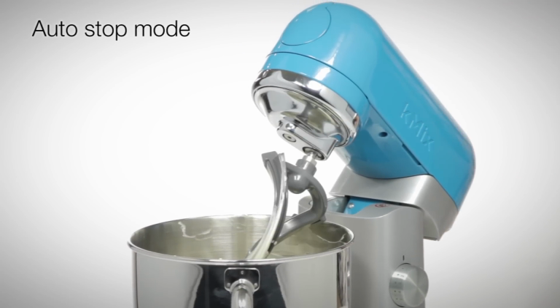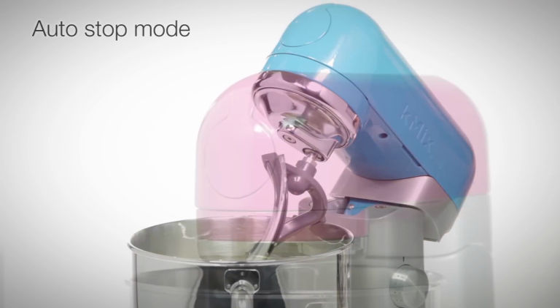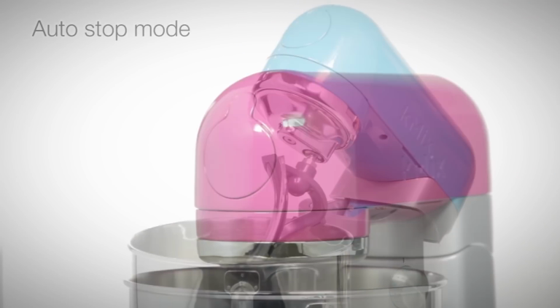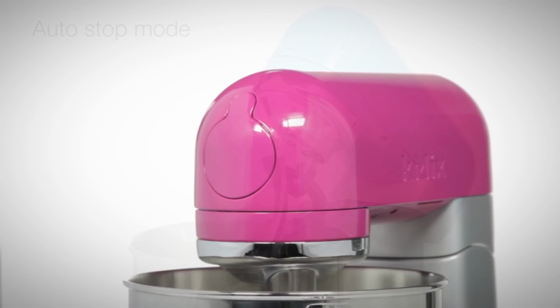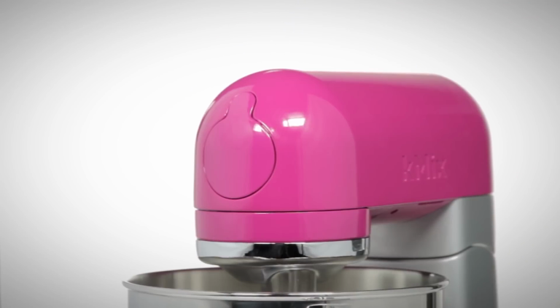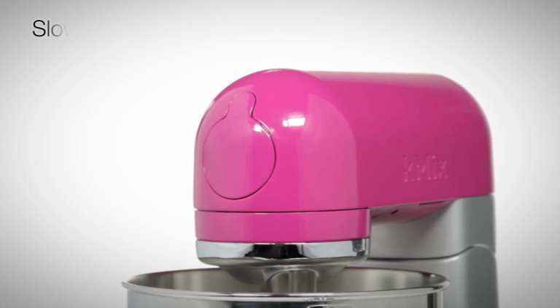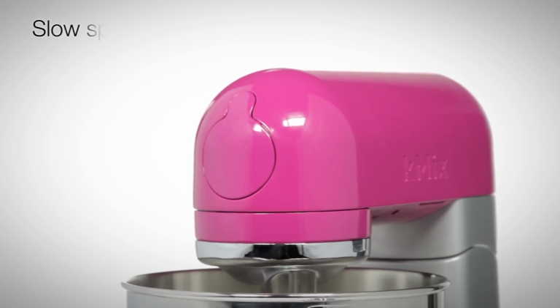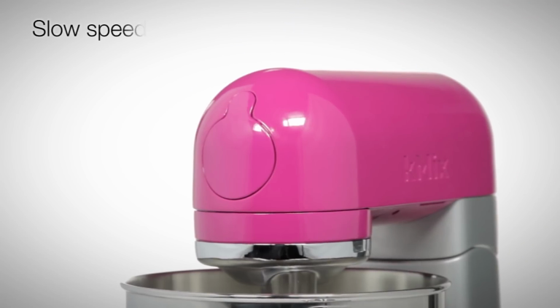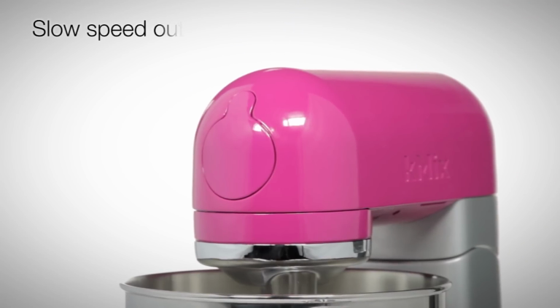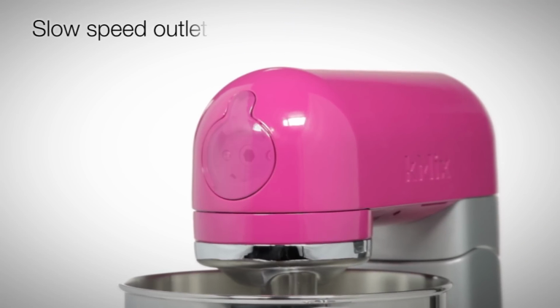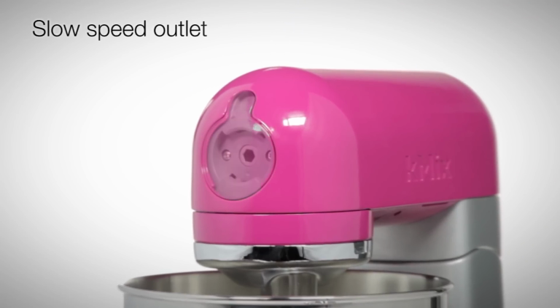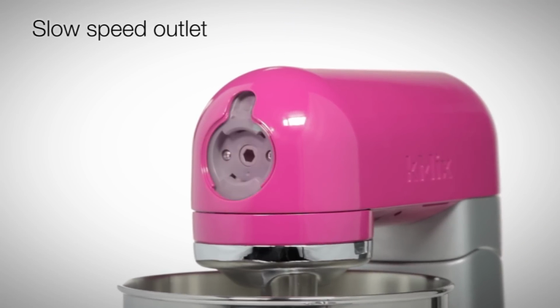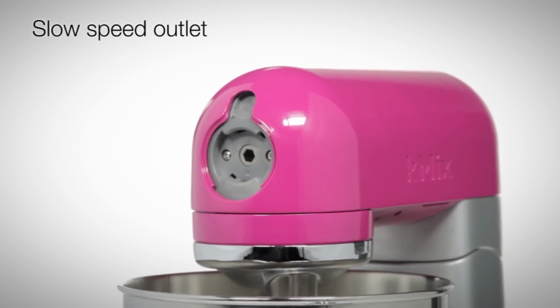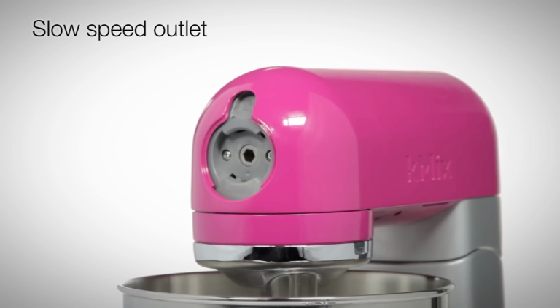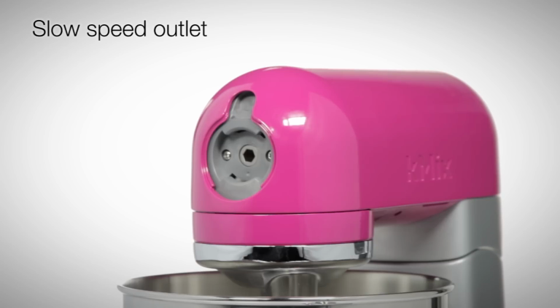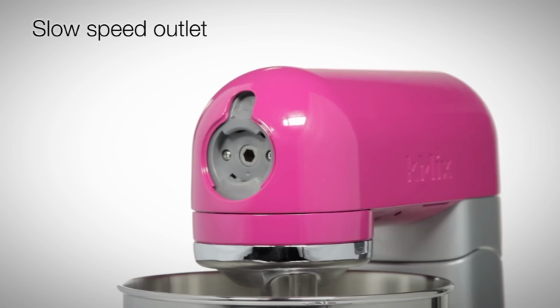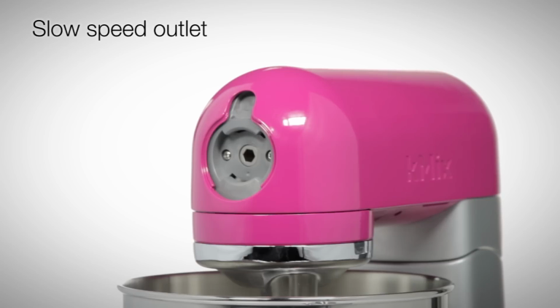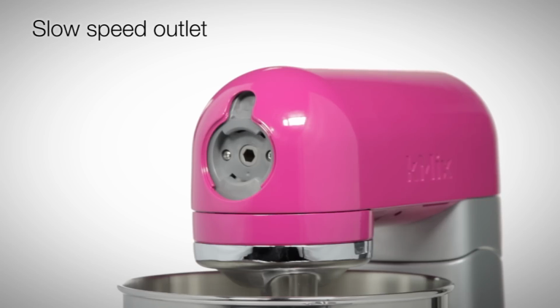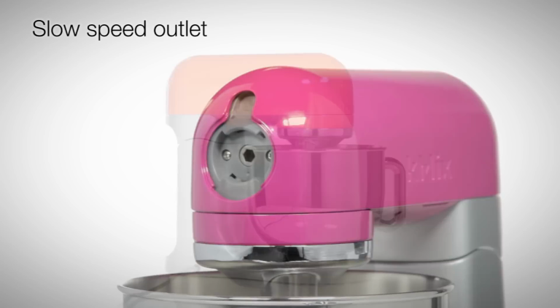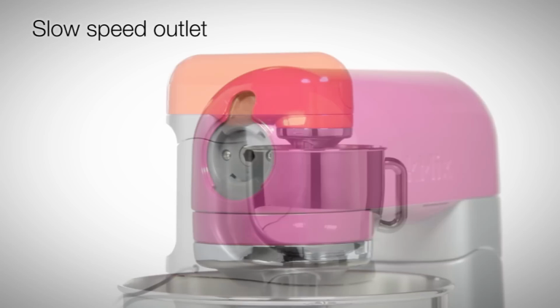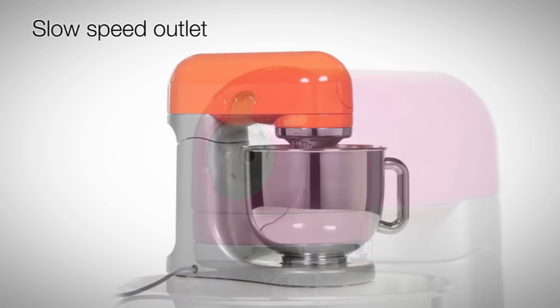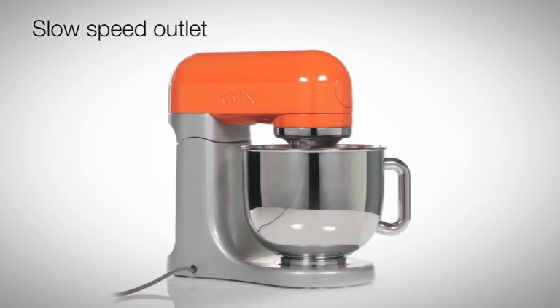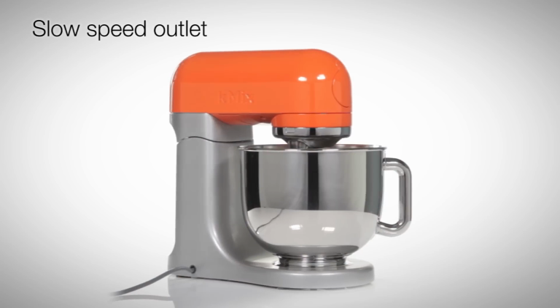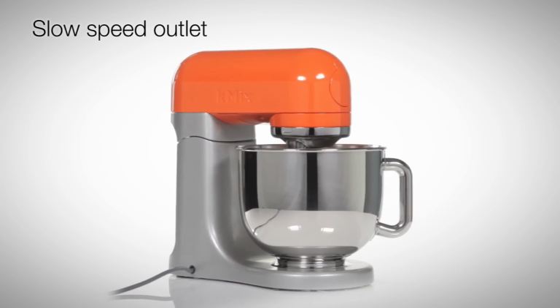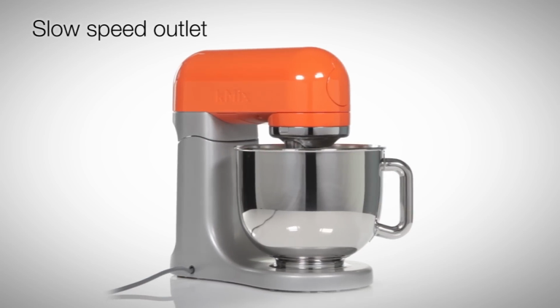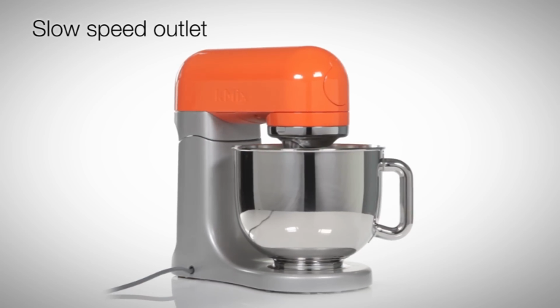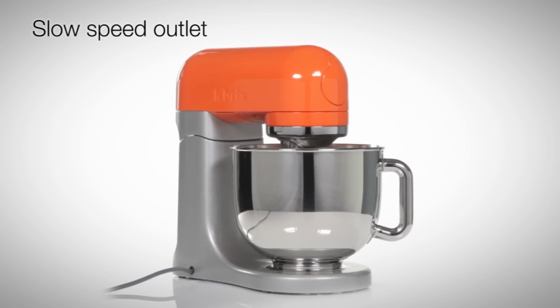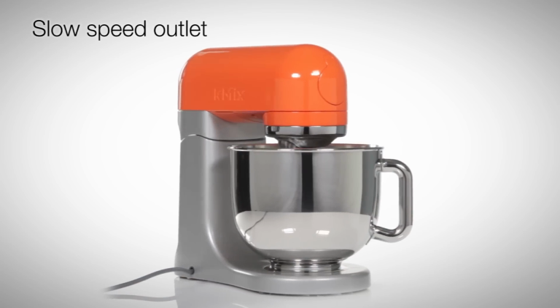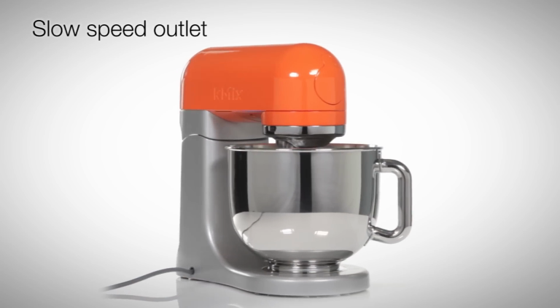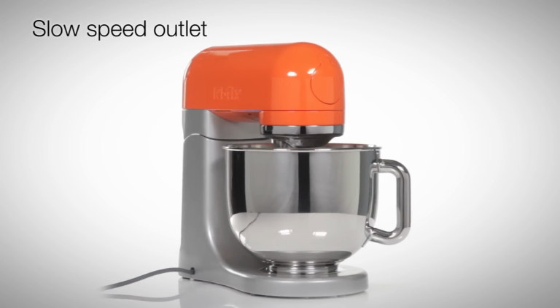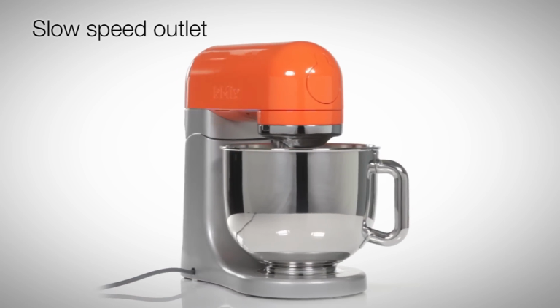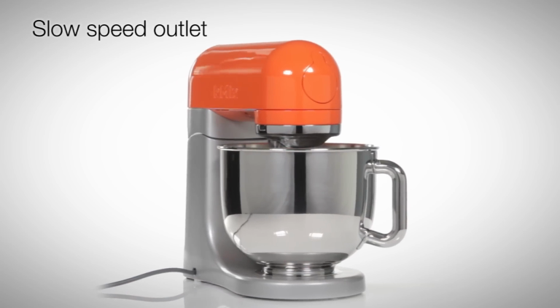Additional attachments for the slow speed outlet, including a pasta roller or meat grinder, are available.